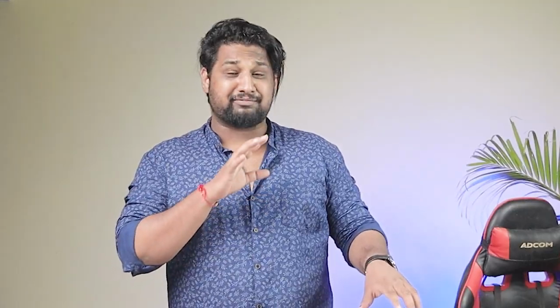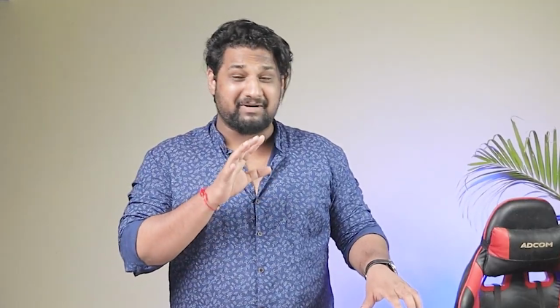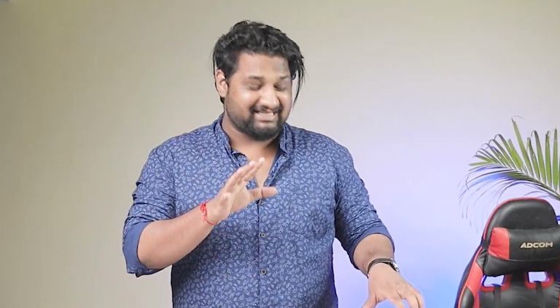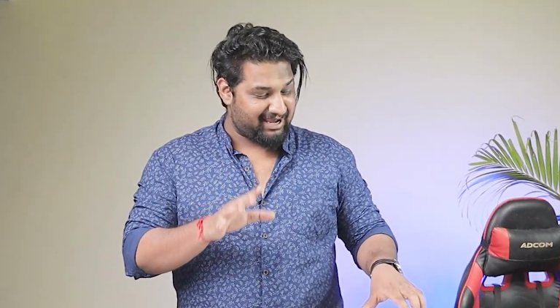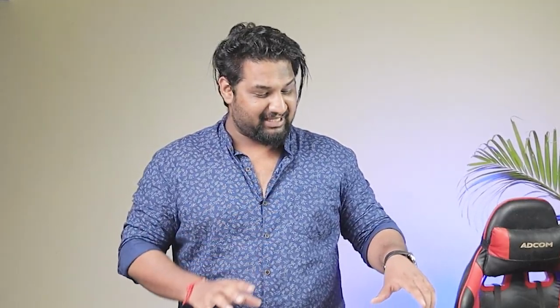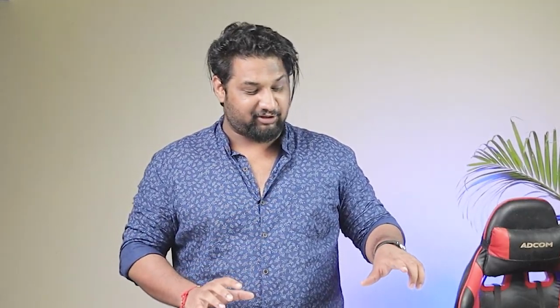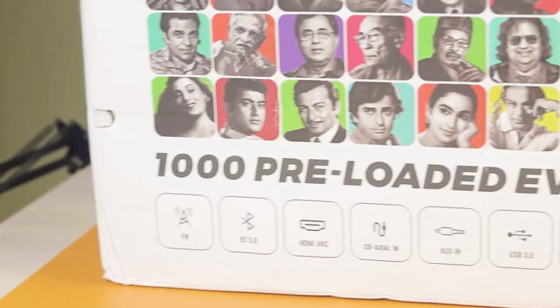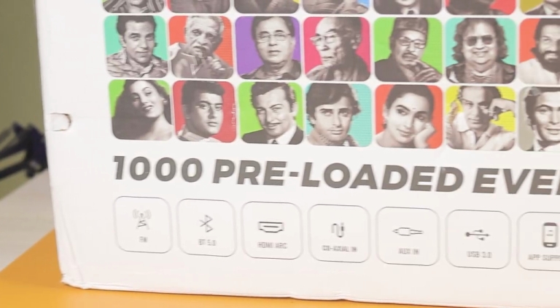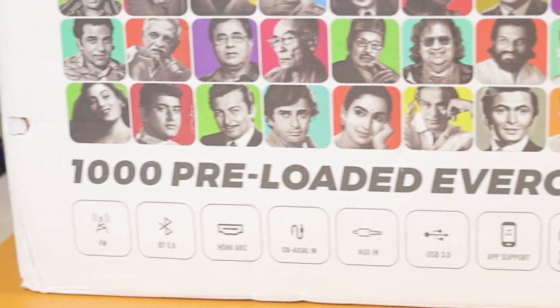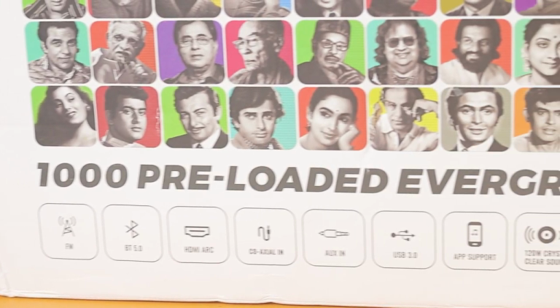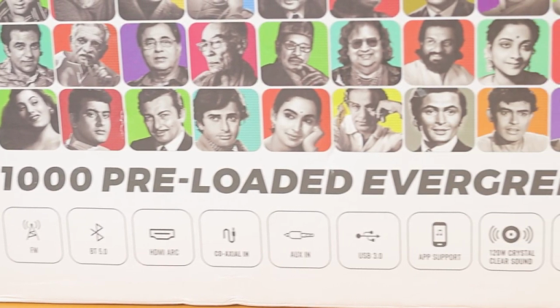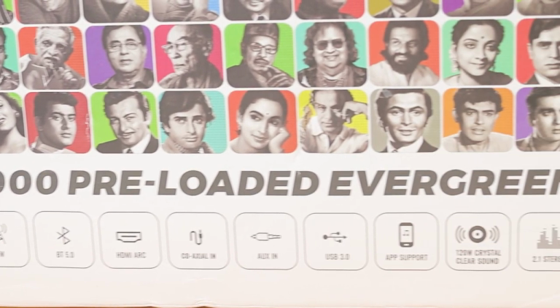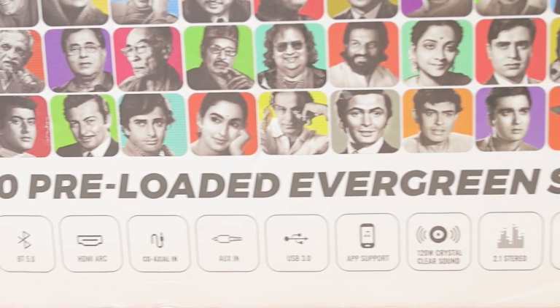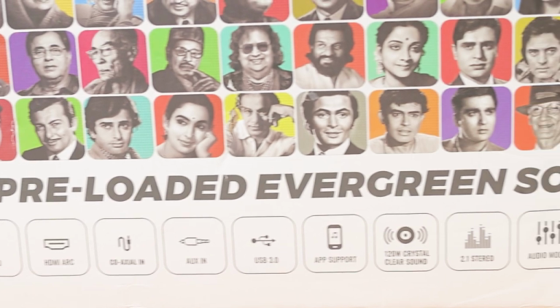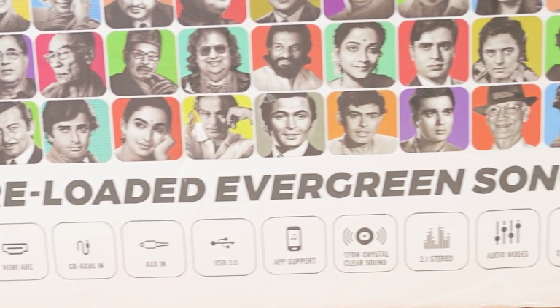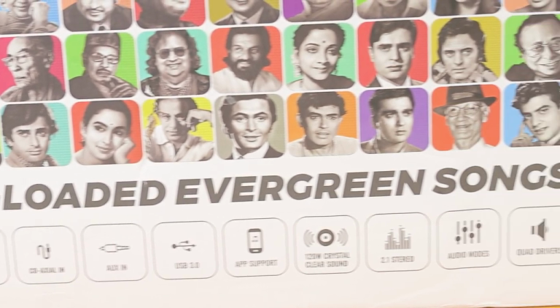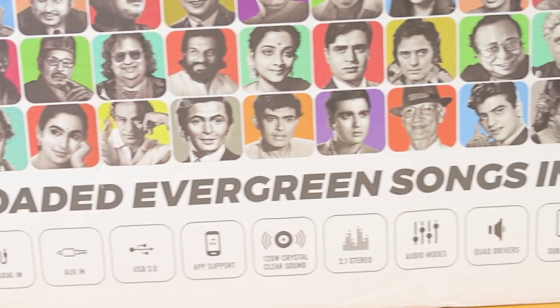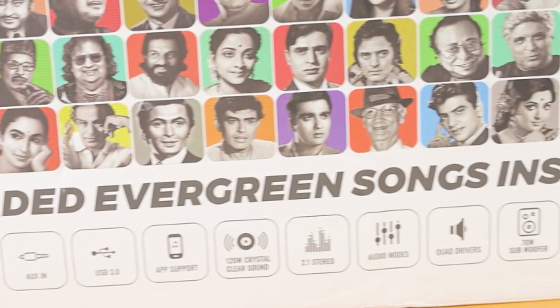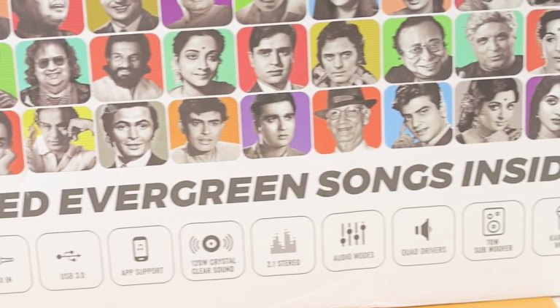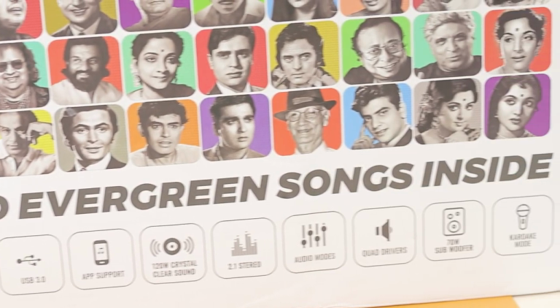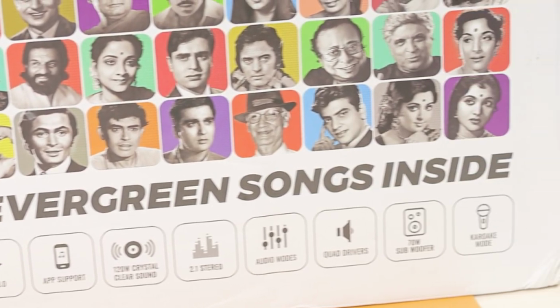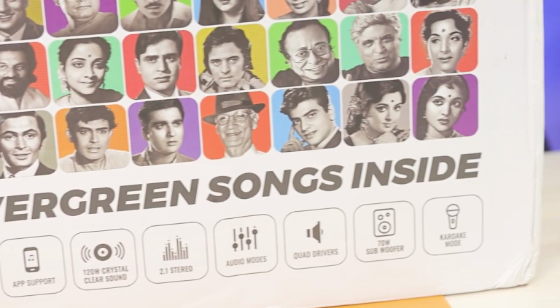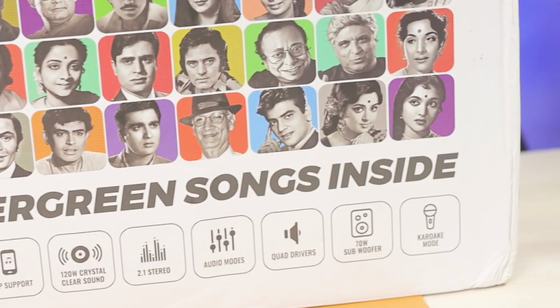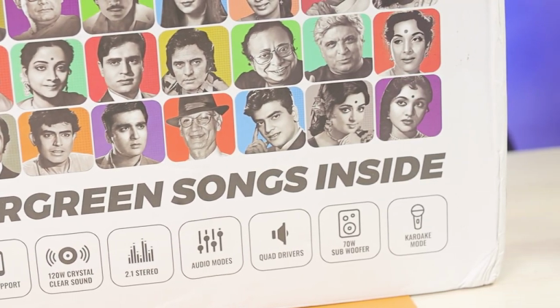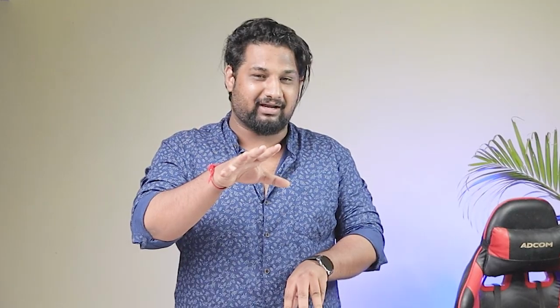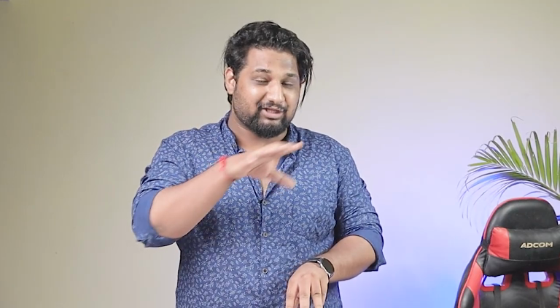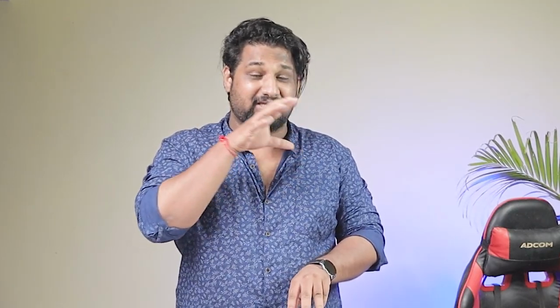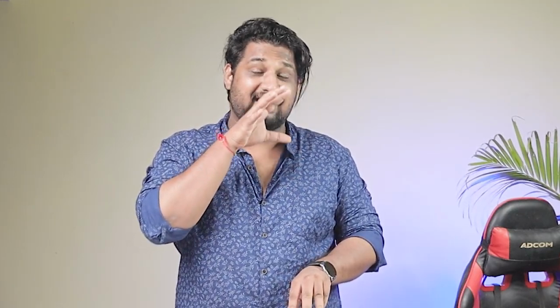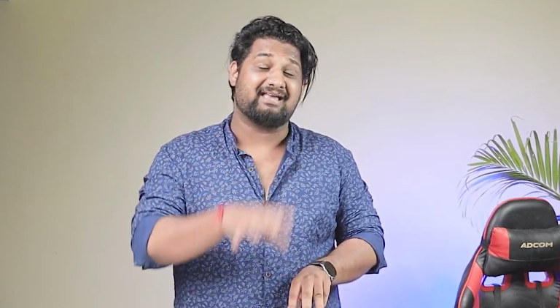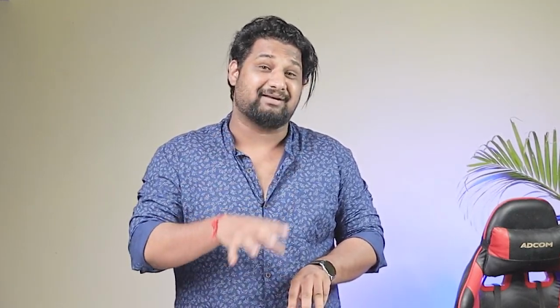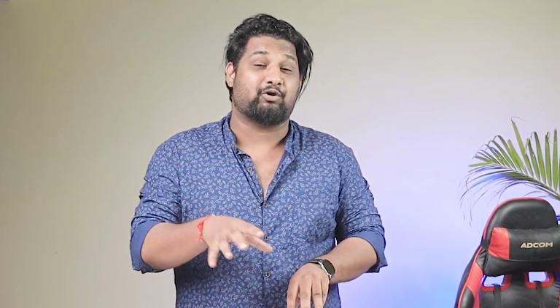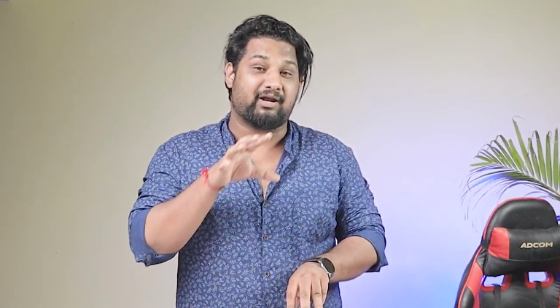The best thing about this is thousands of preloaded evergreen songs — inbuilt. You don't need to install anything. These are all in the sound bar.